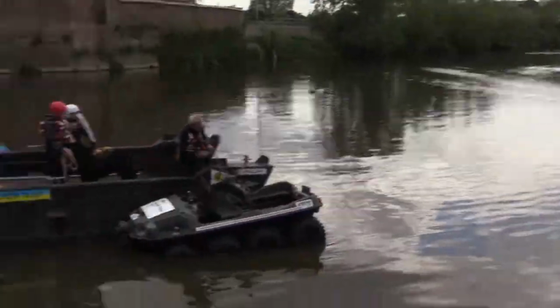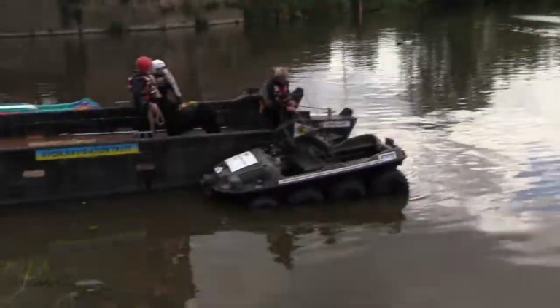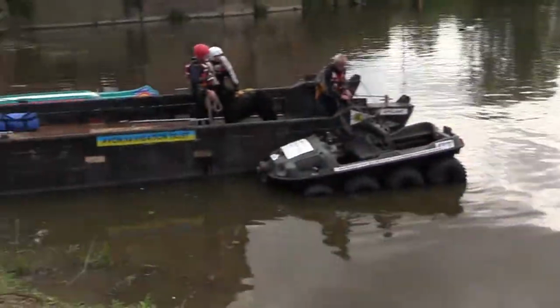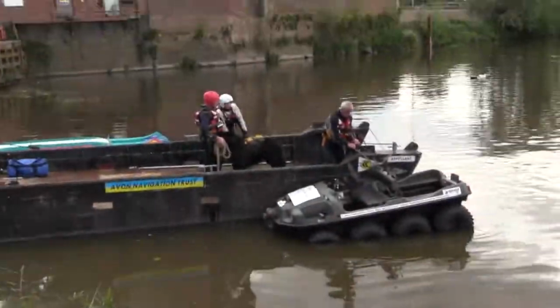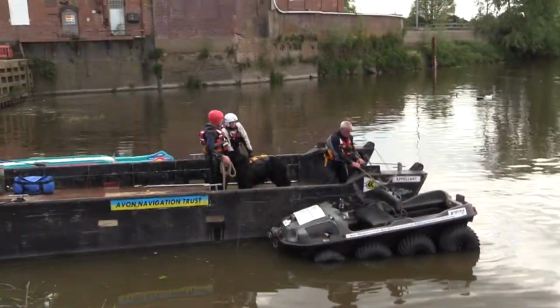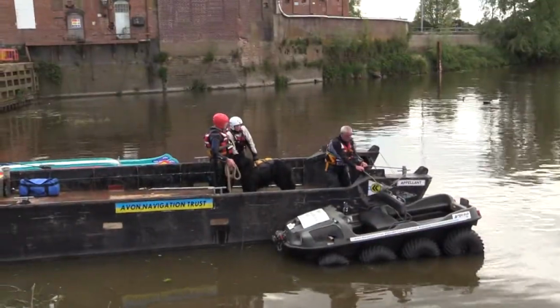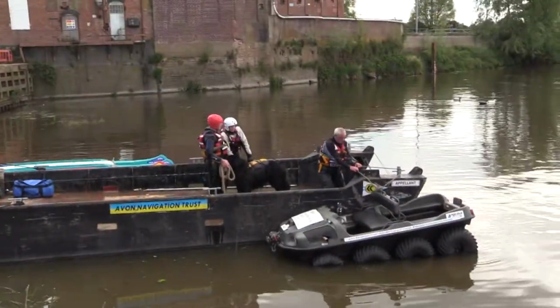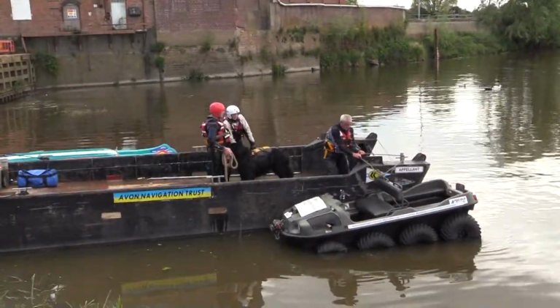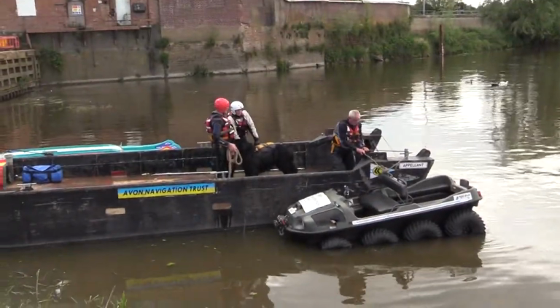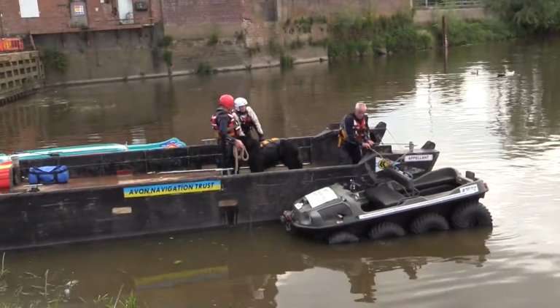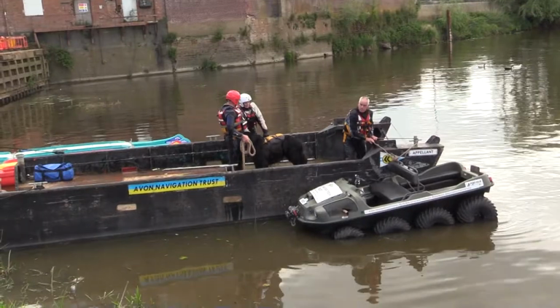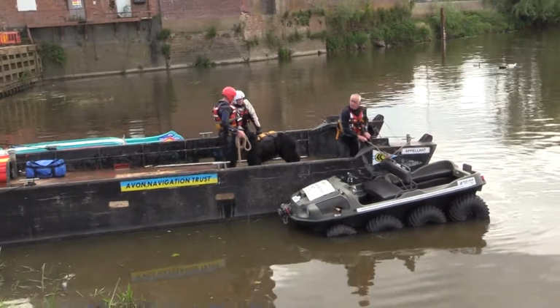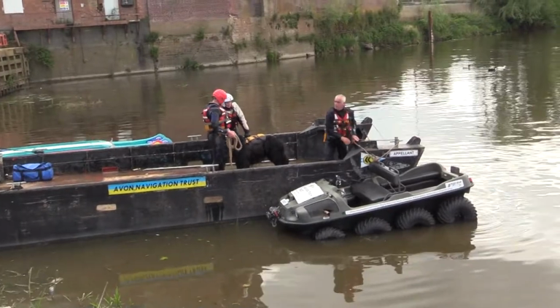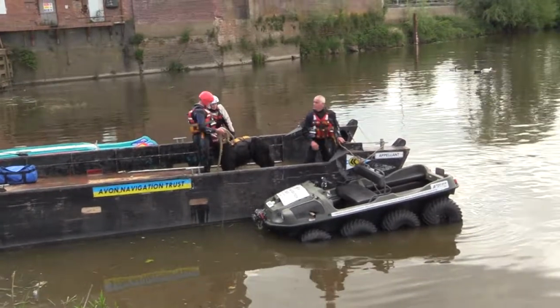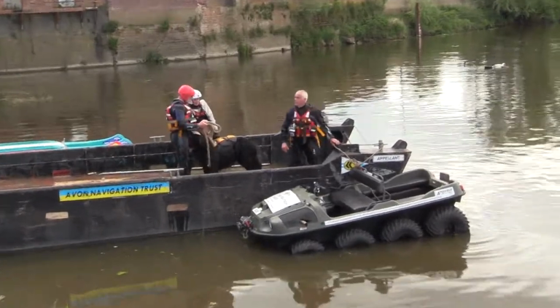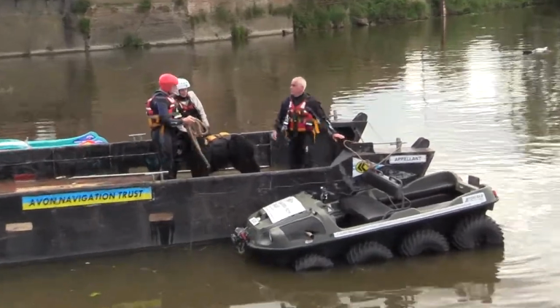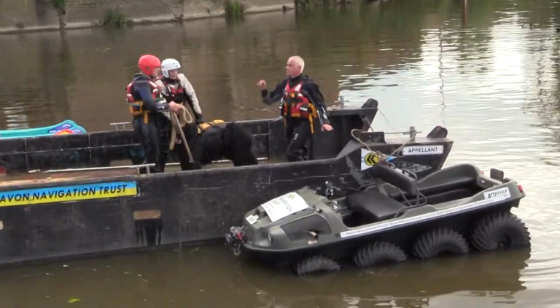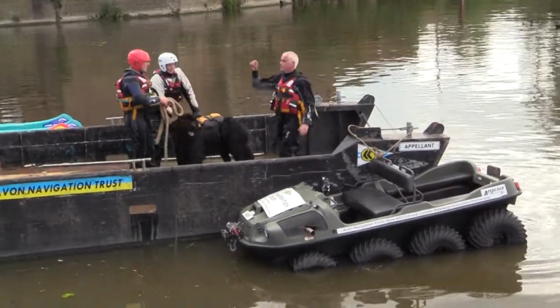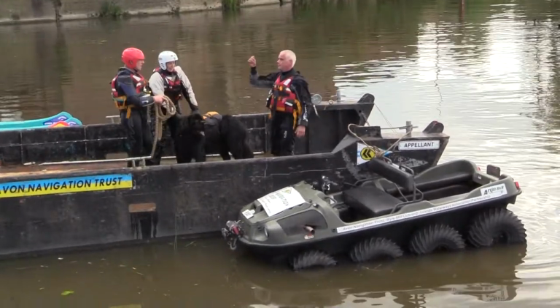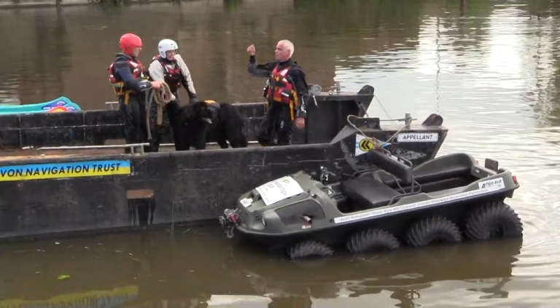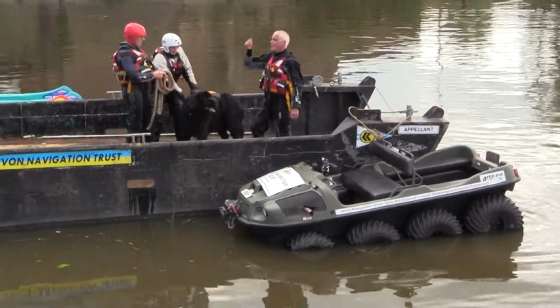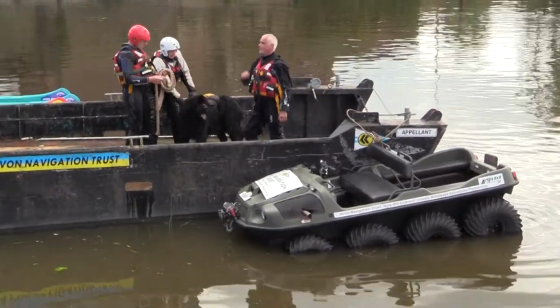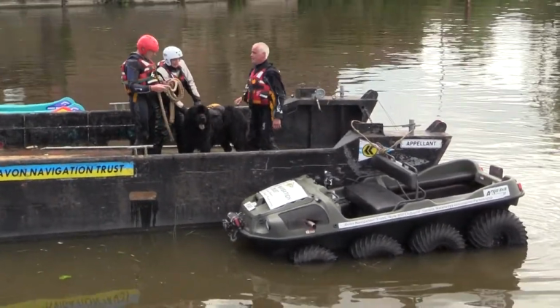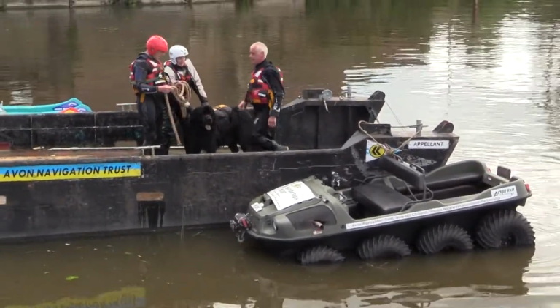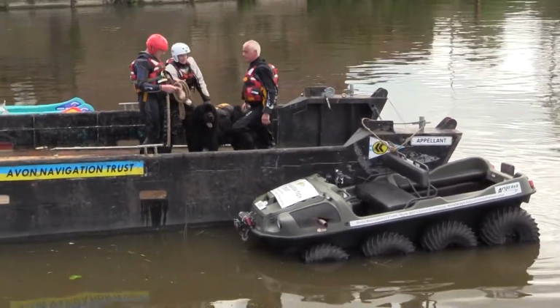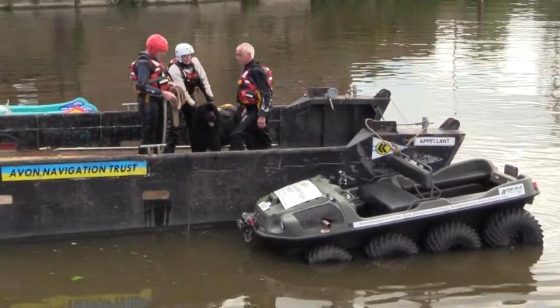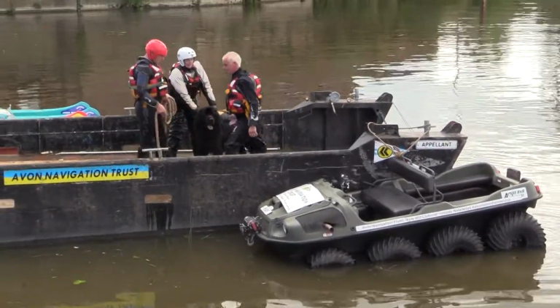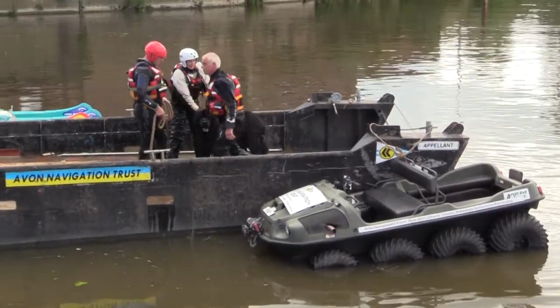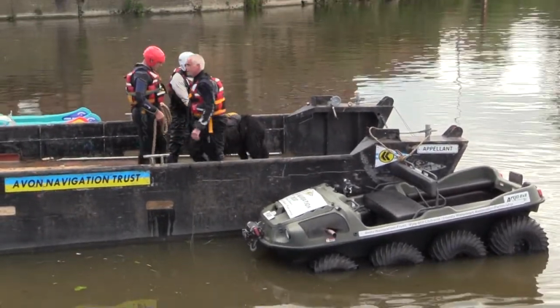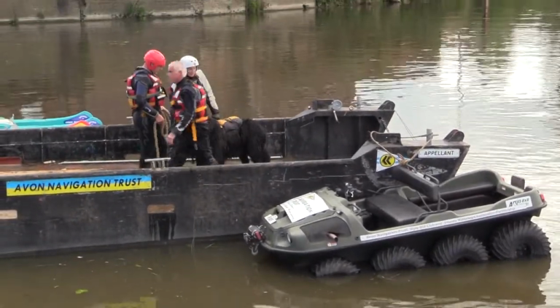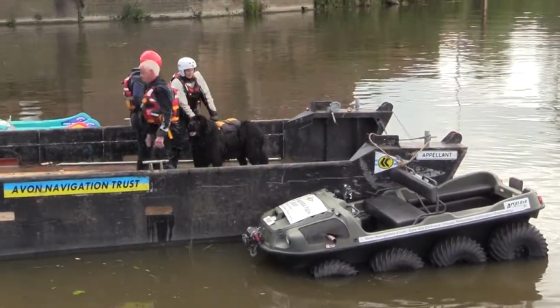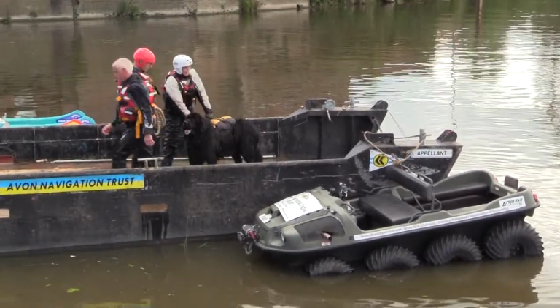The final exercise will be that the dog is going to try and rescue this buggy here from out in the water.